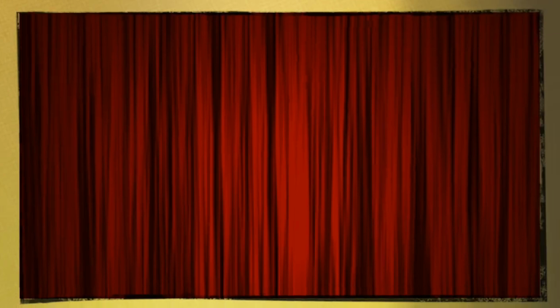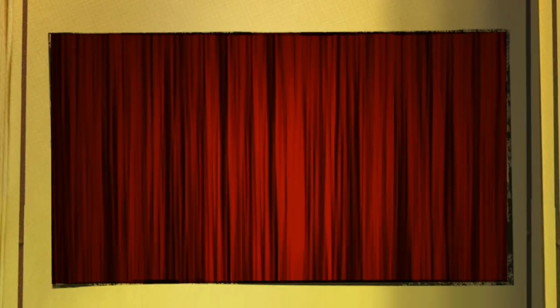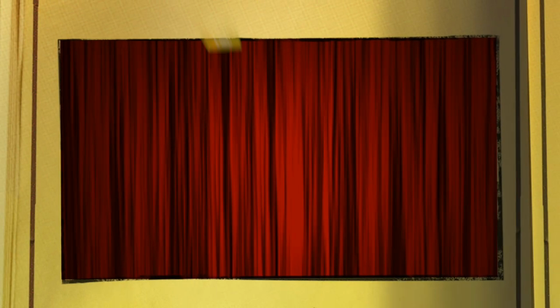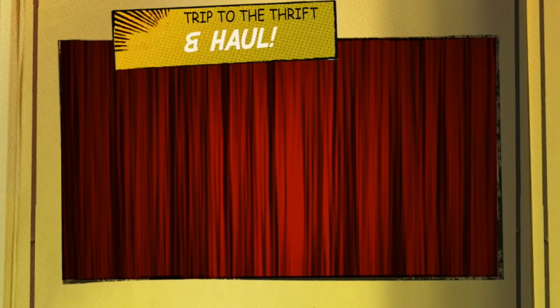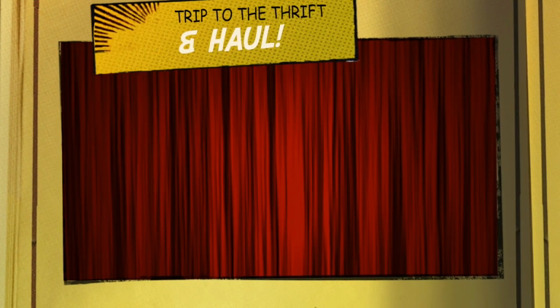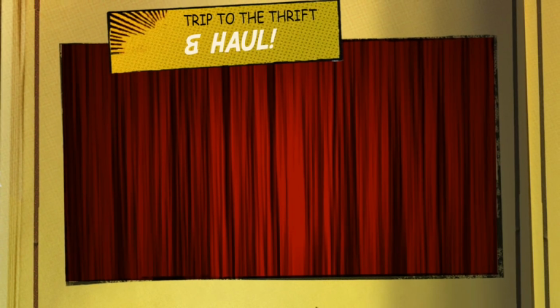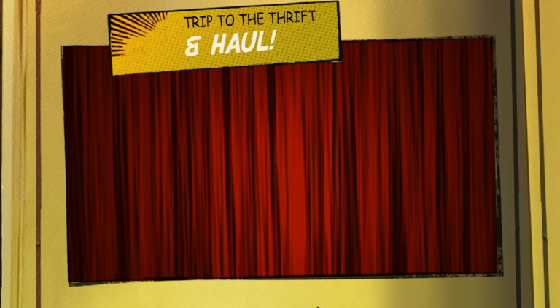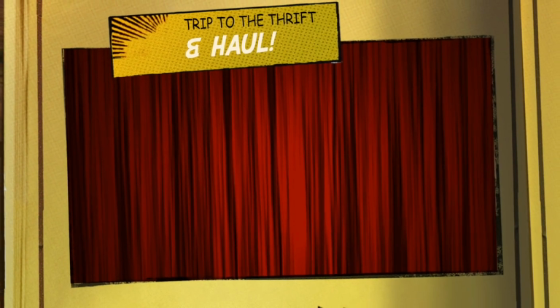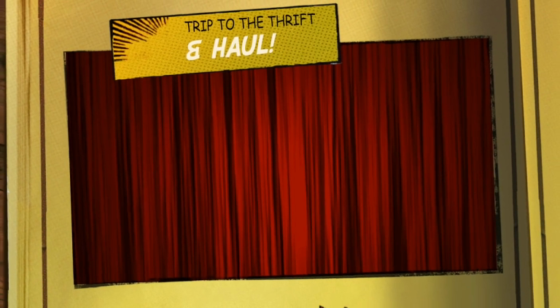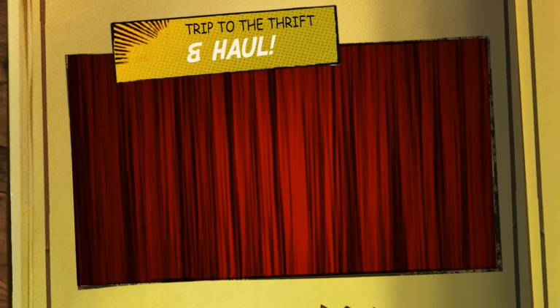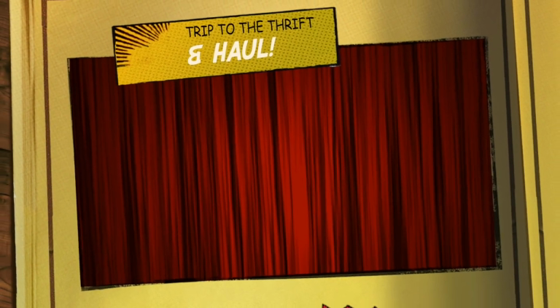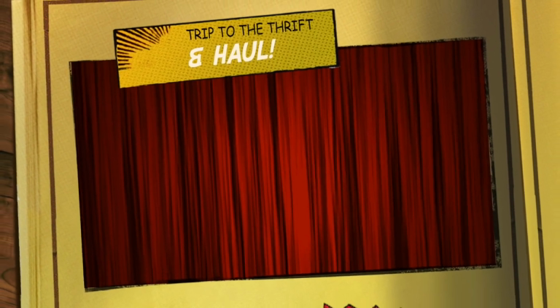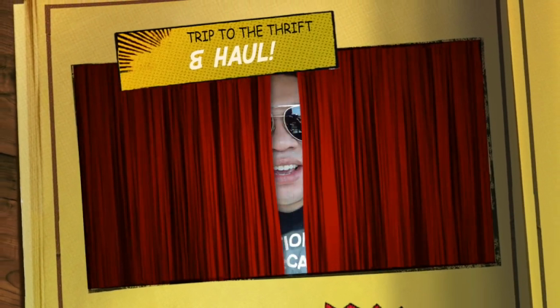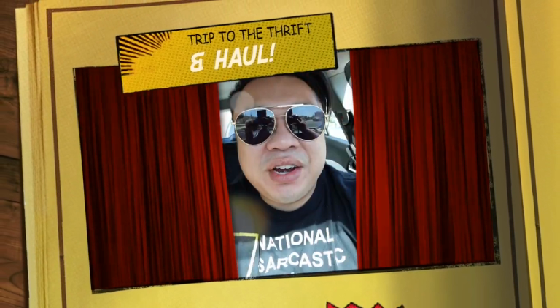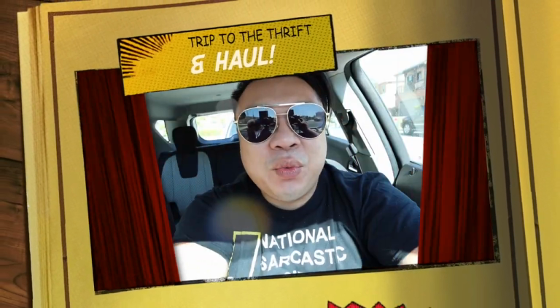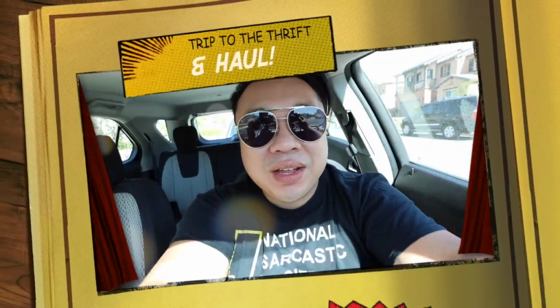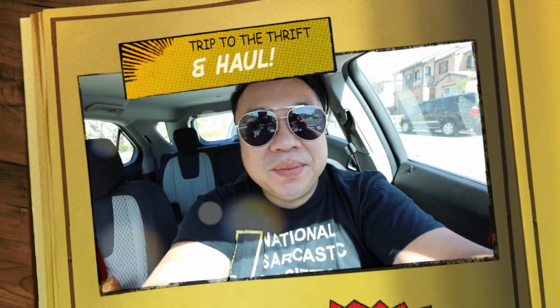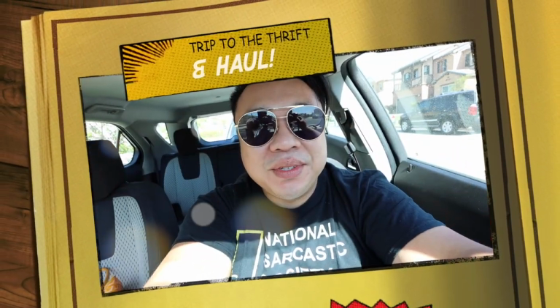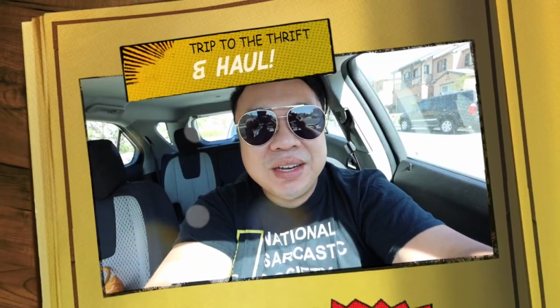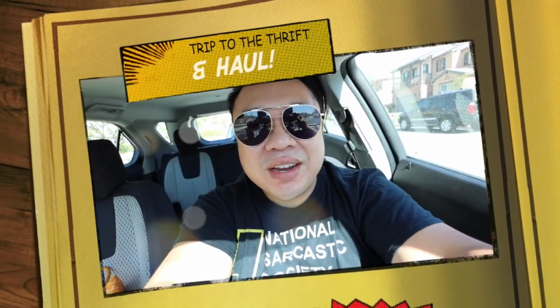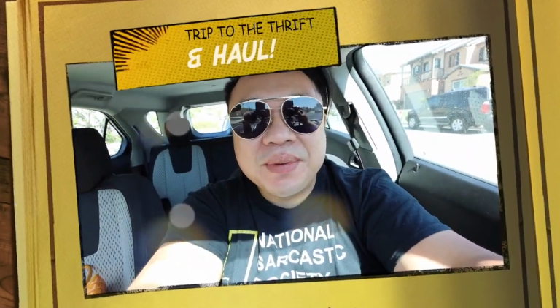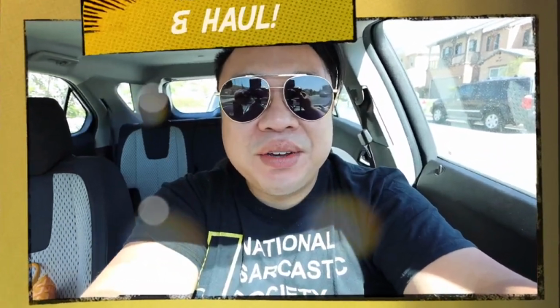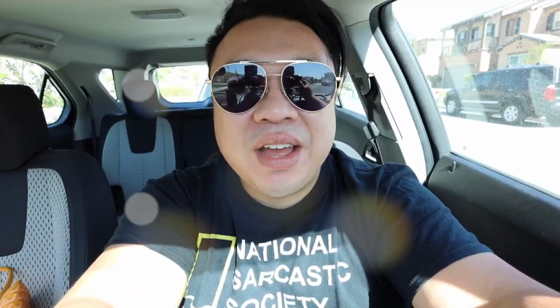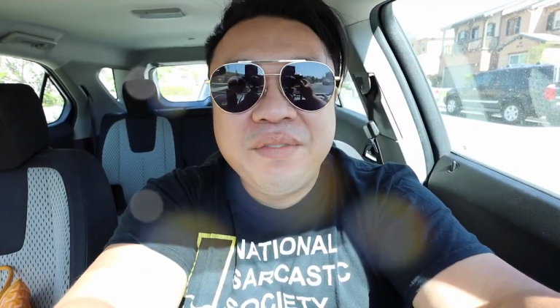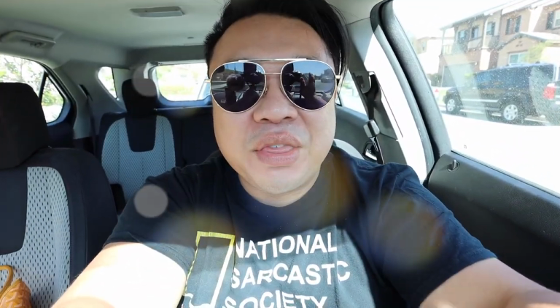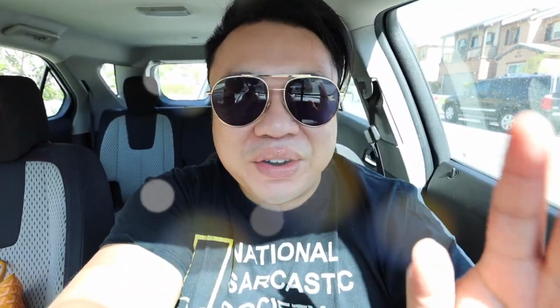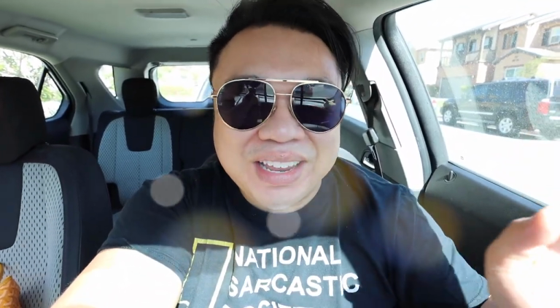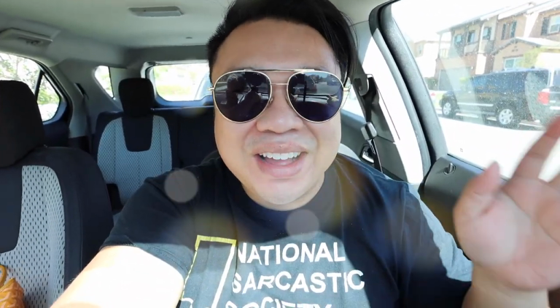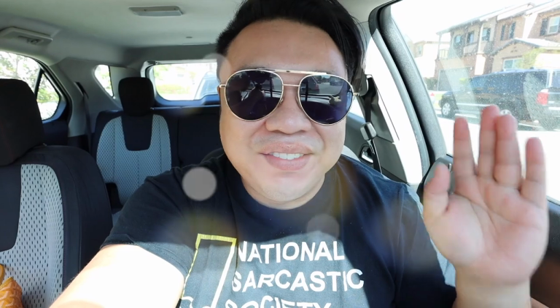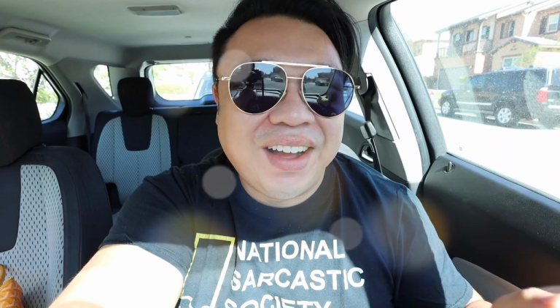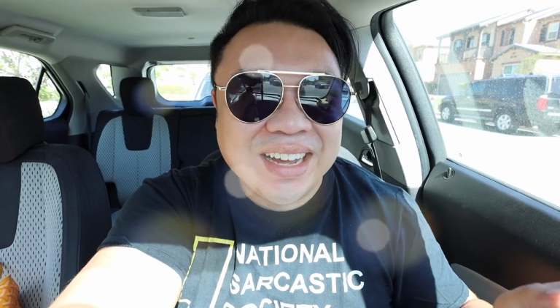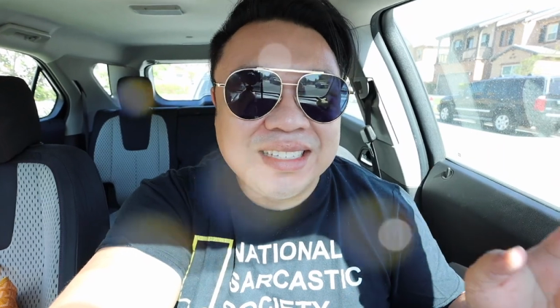Good morning, greetings, salutations, you guys. It's Hayden here. Welcome to another episode of the Thrifting Vlogs.